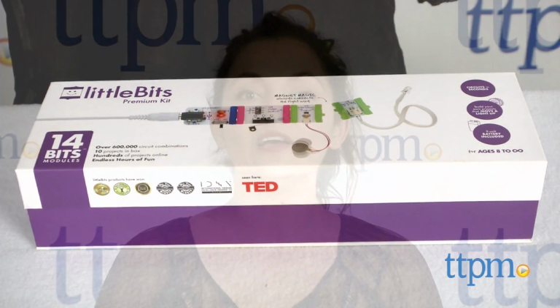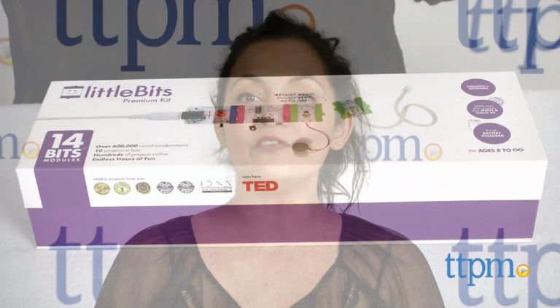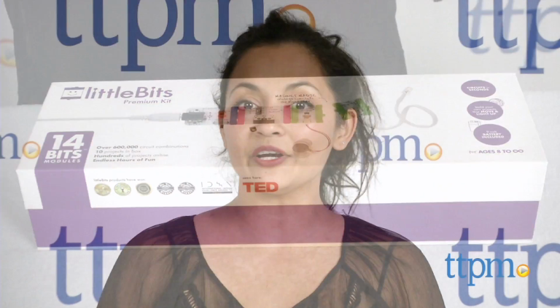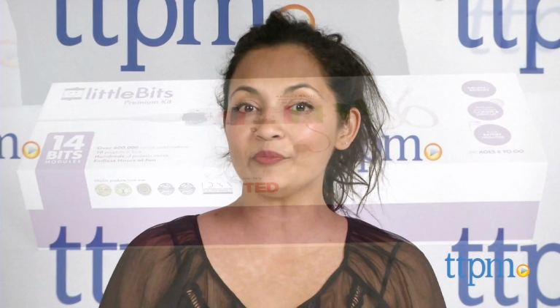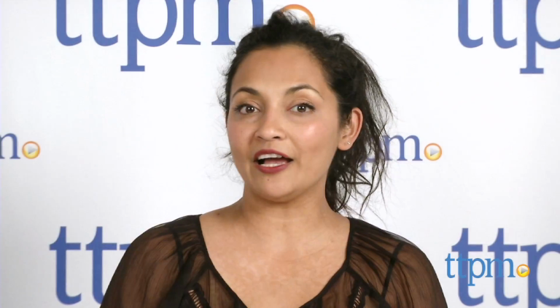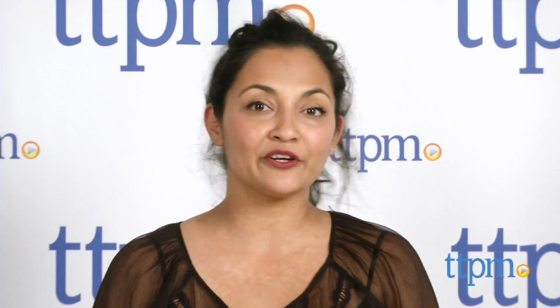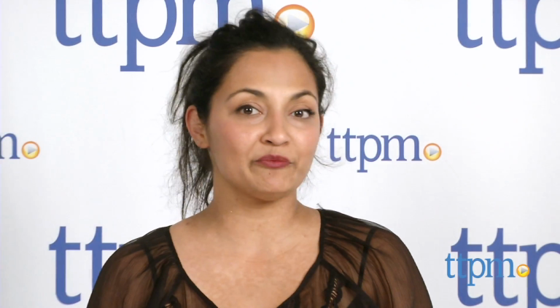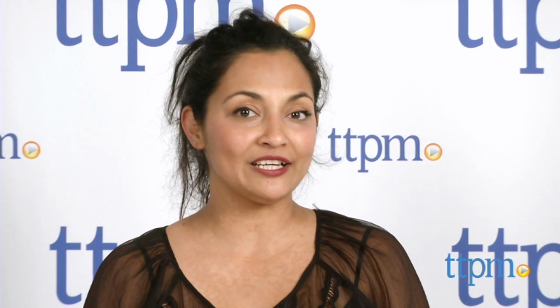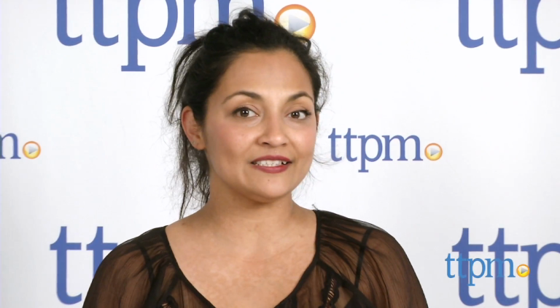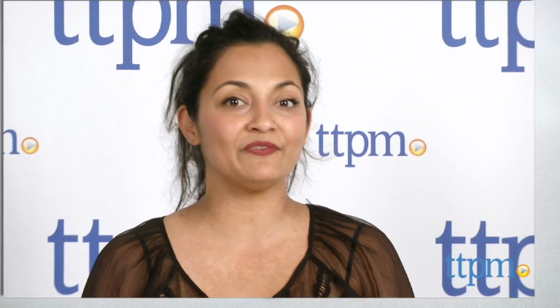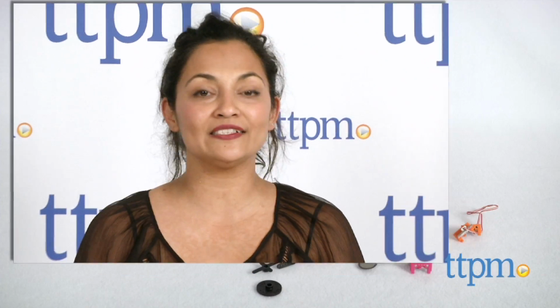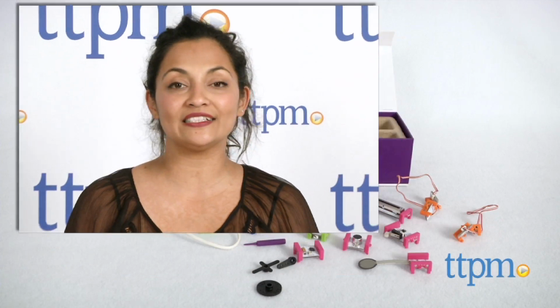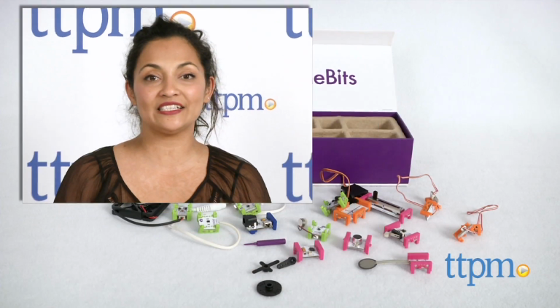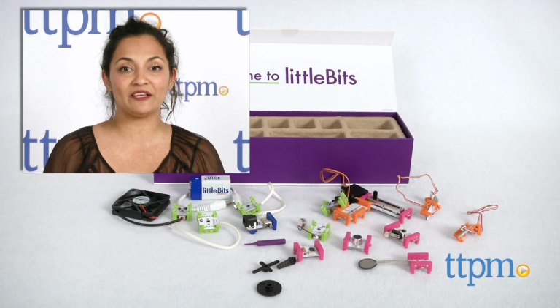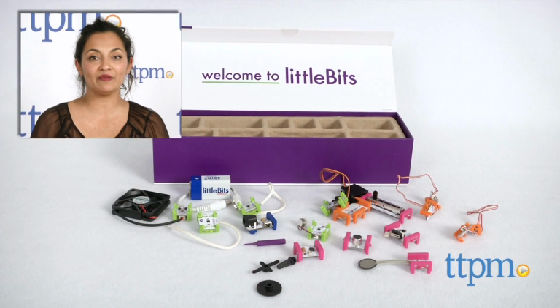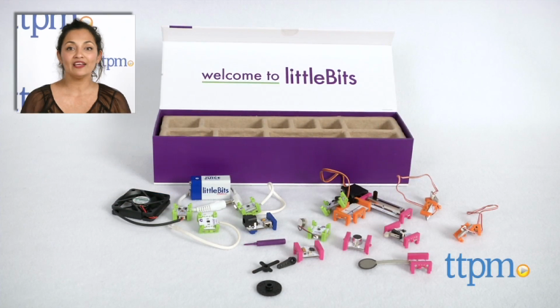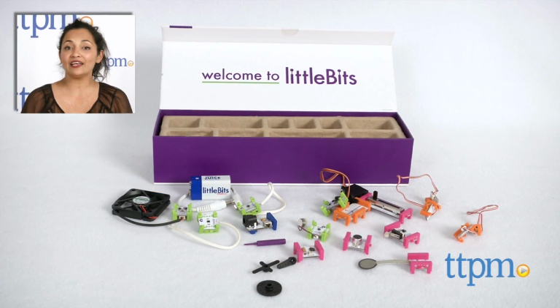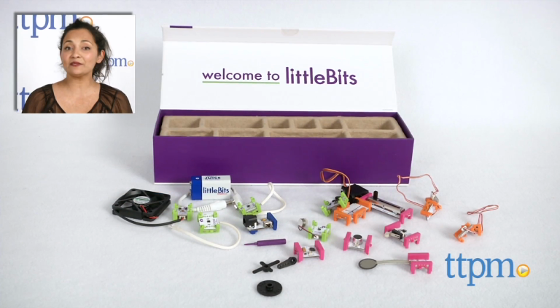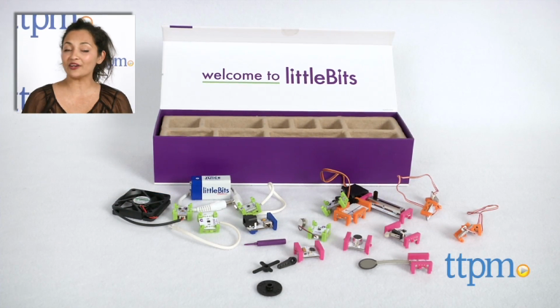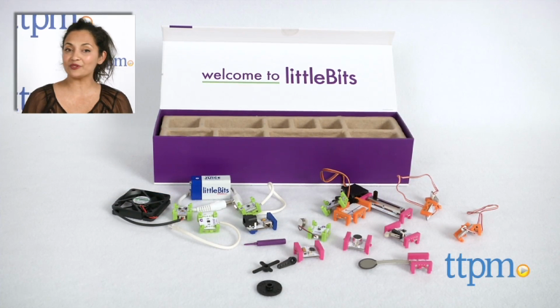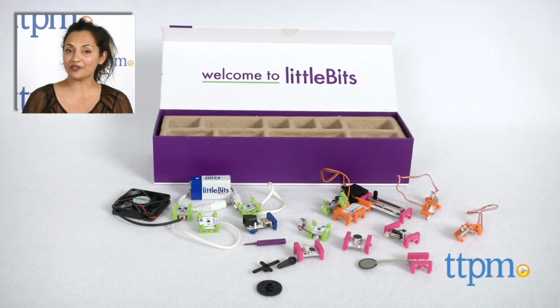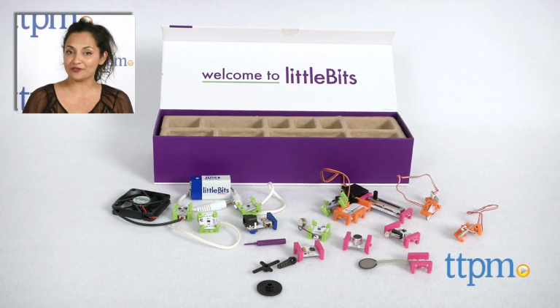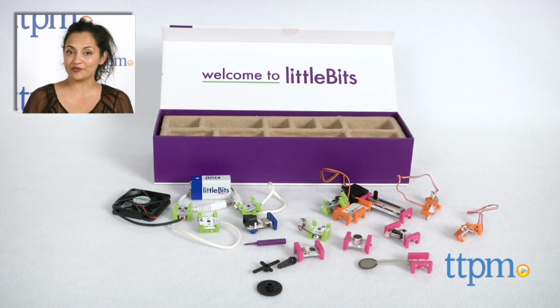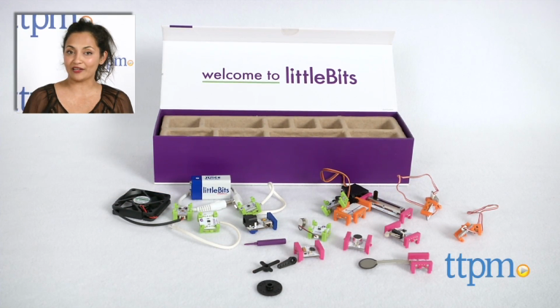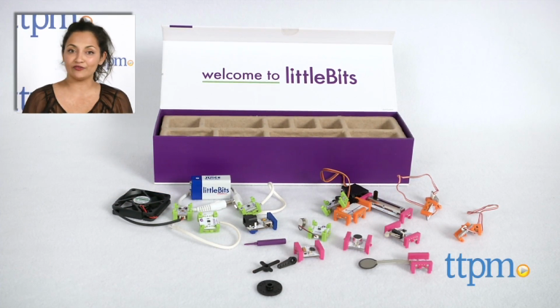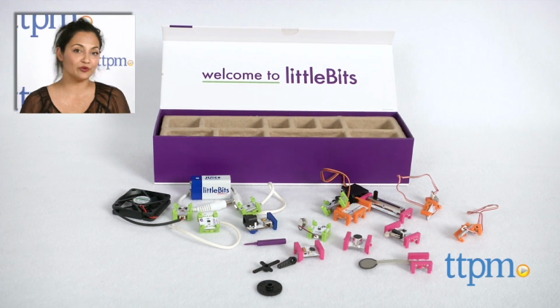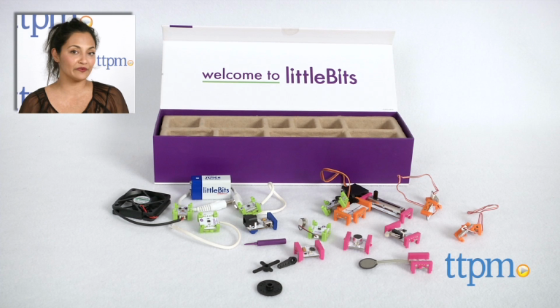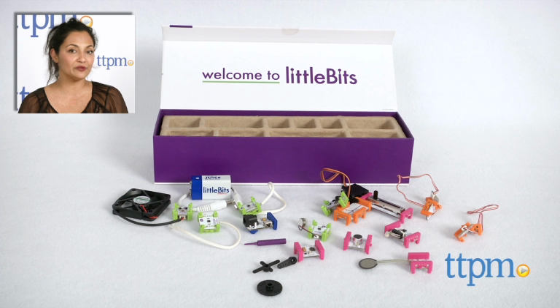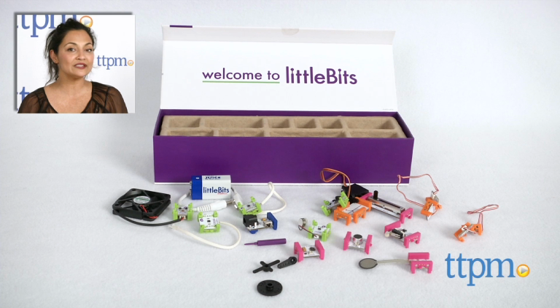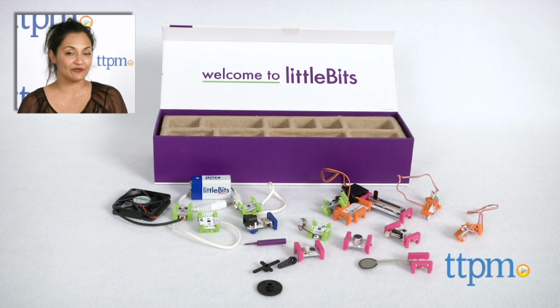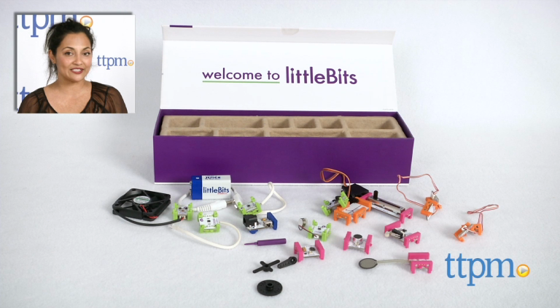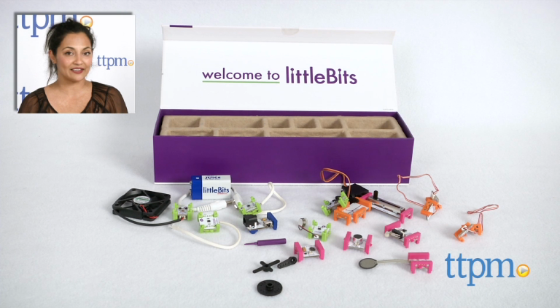For where to buy and current prices, find us at TTPM and subscribe to our YouTube channel for more reviews every day. Thank you.